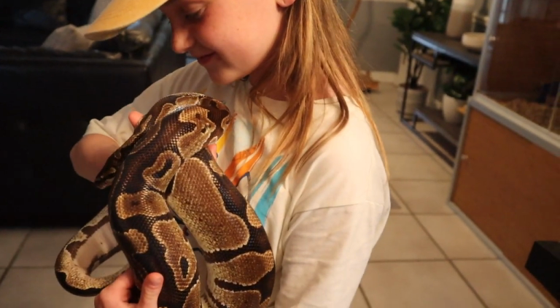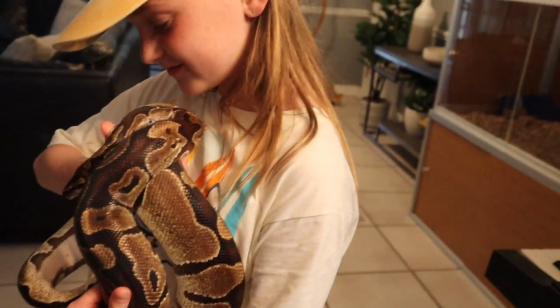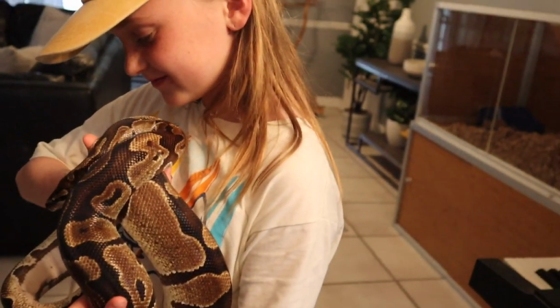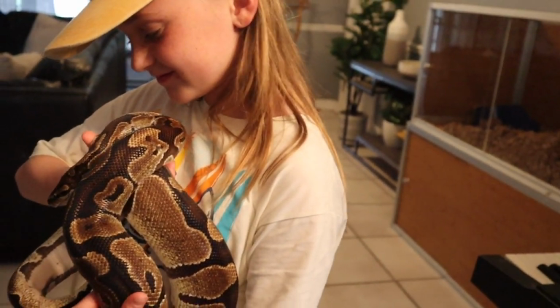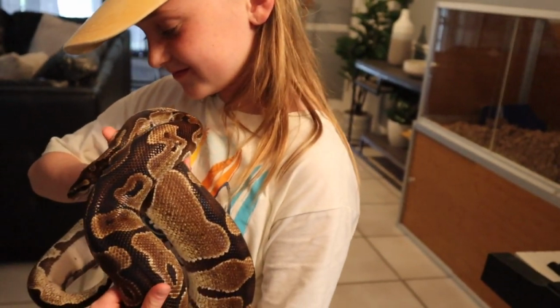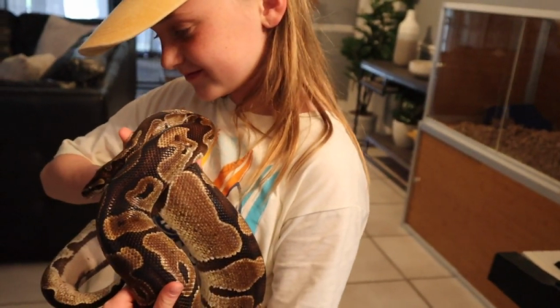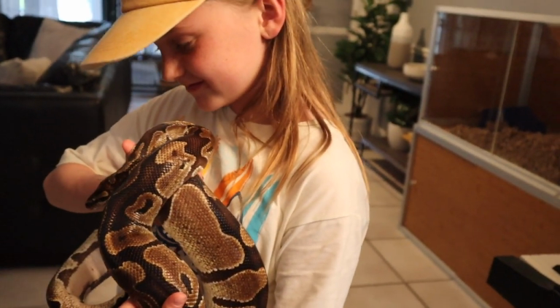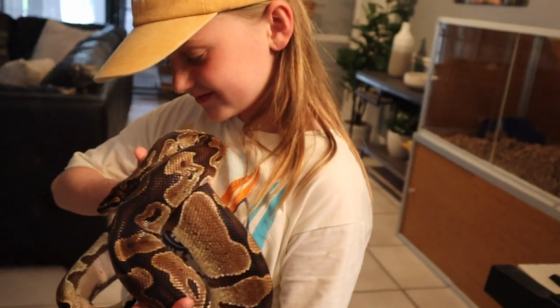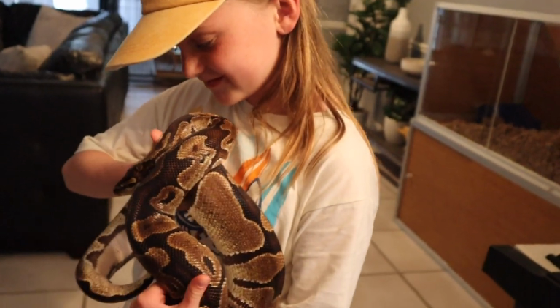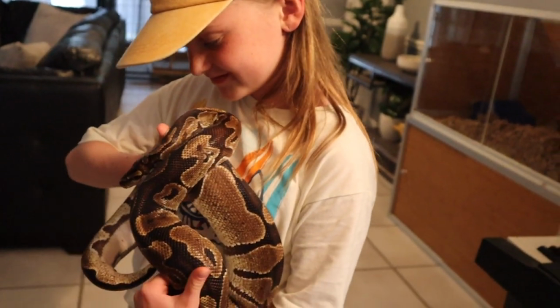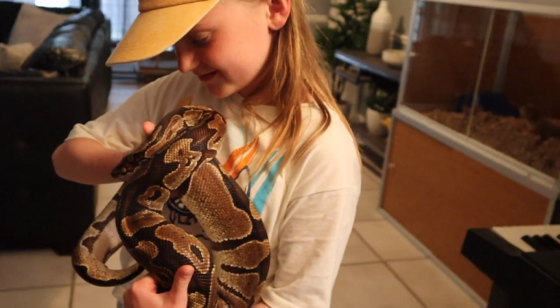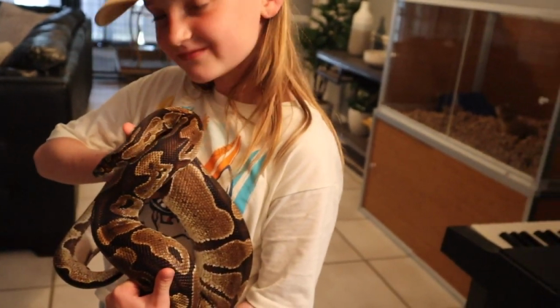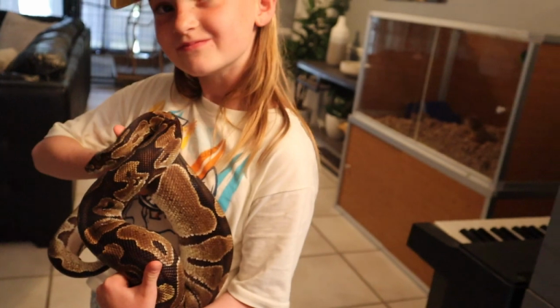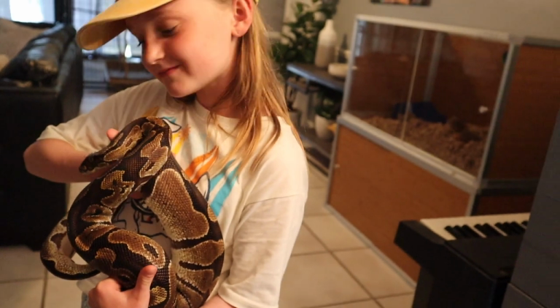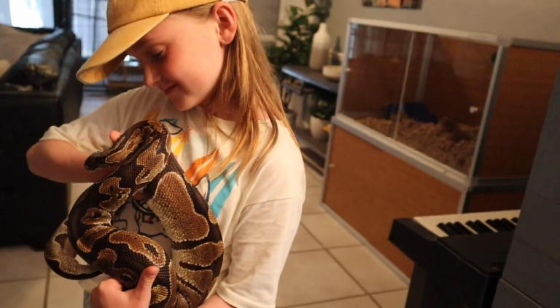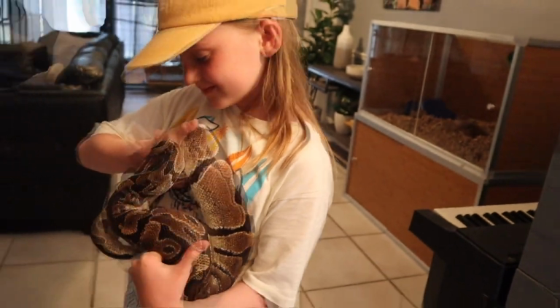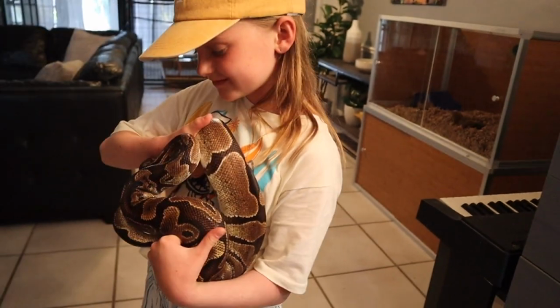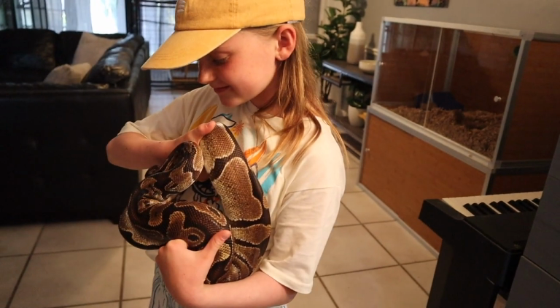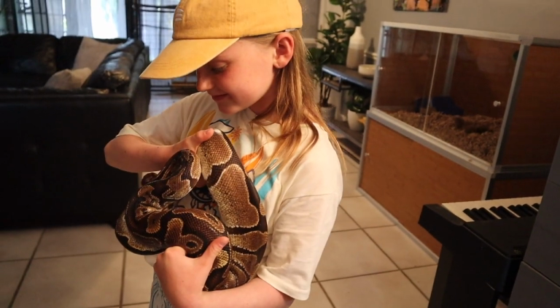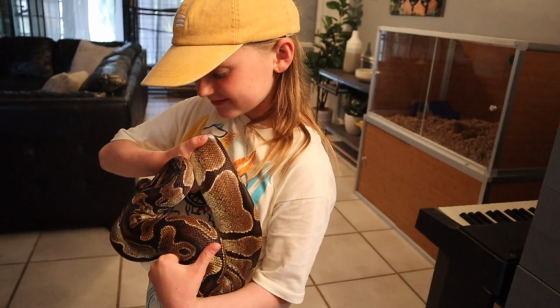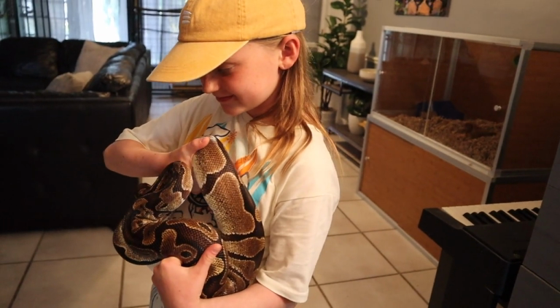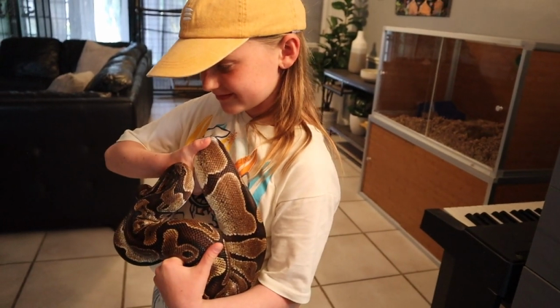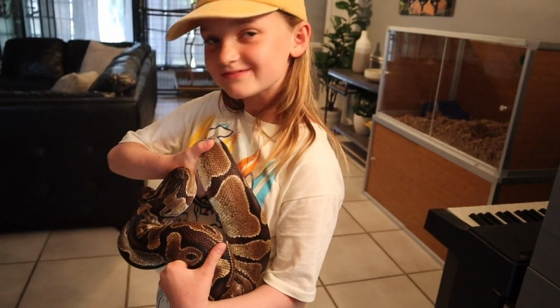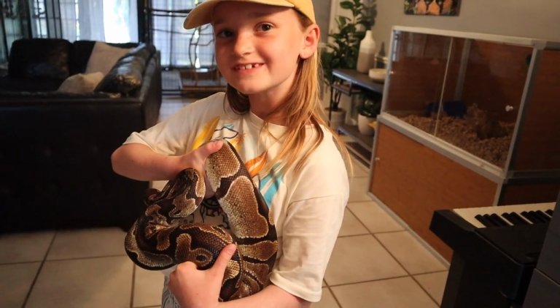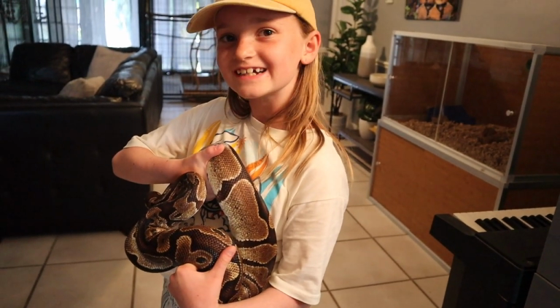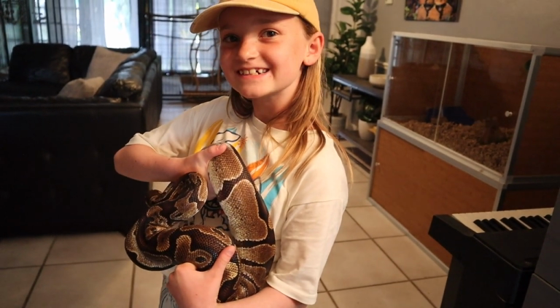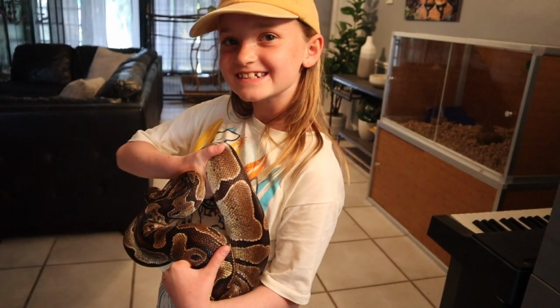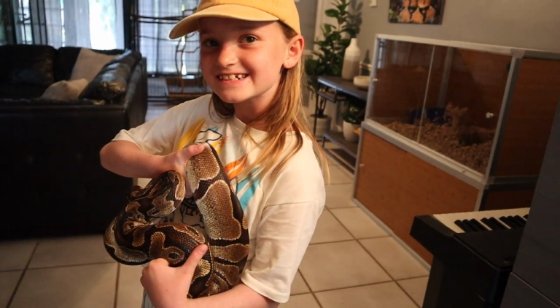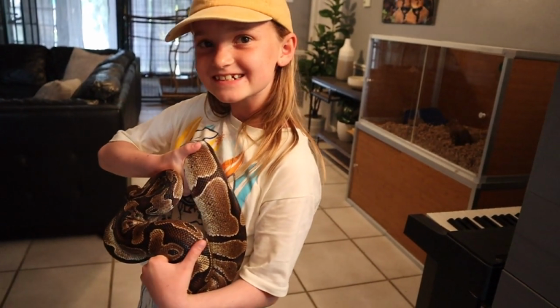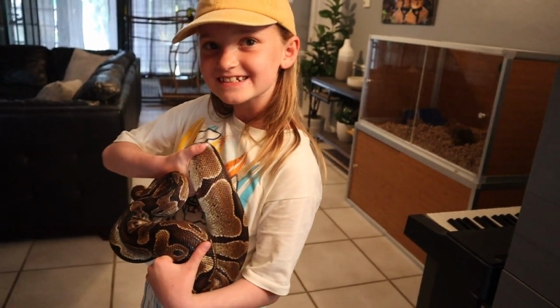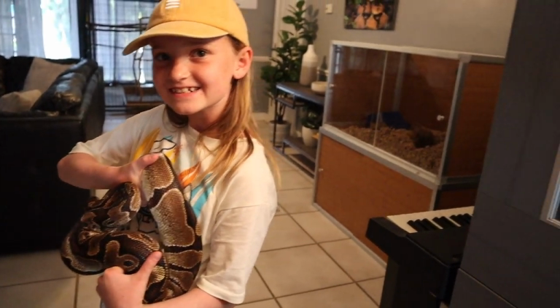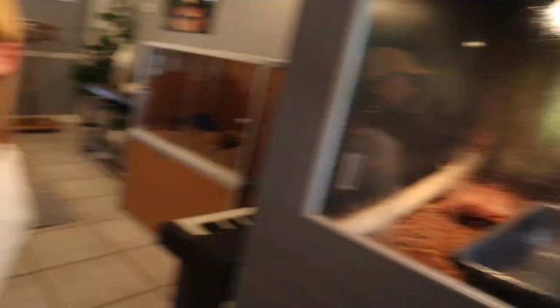Oh my goodness. How cool is that? Do you like her? Yeah. You want a snake that big? Yeah. You want a snake this big? Yeah.